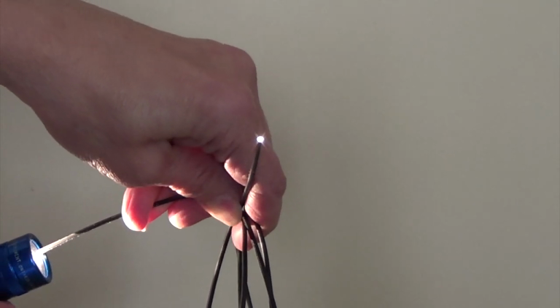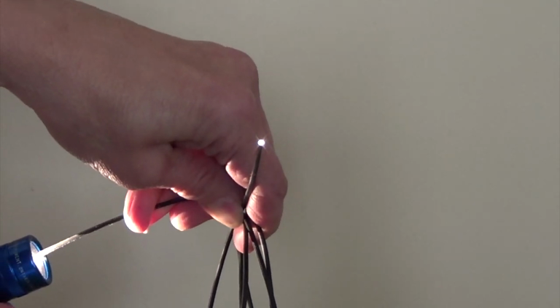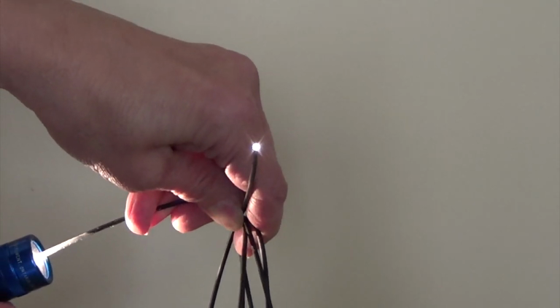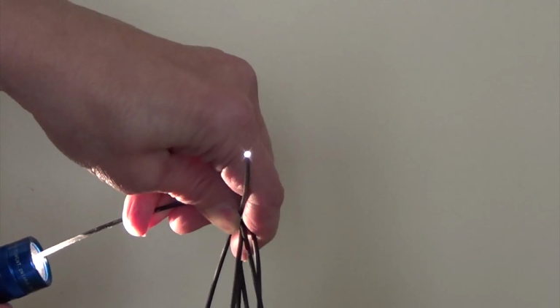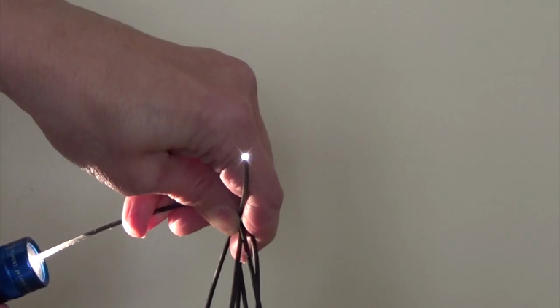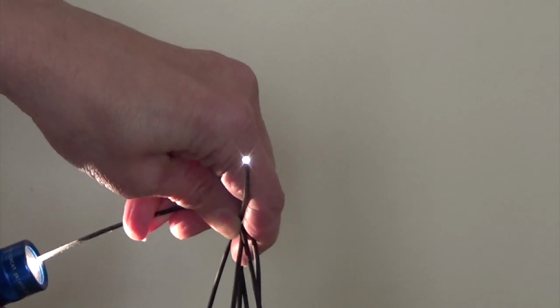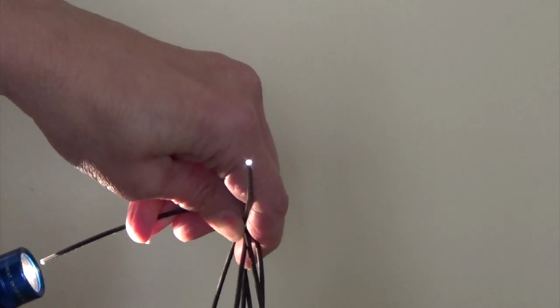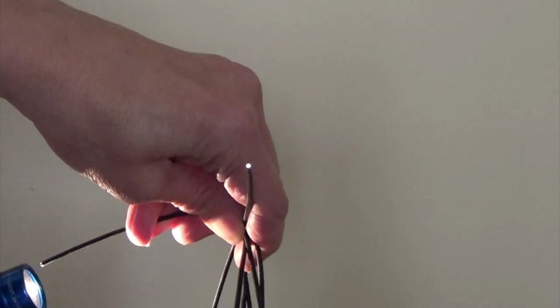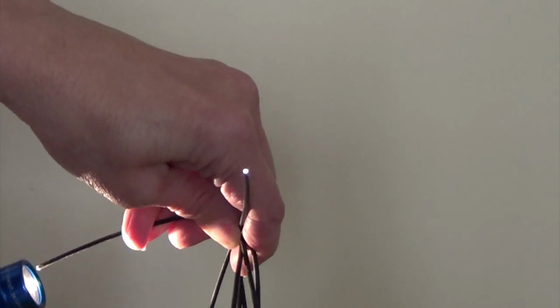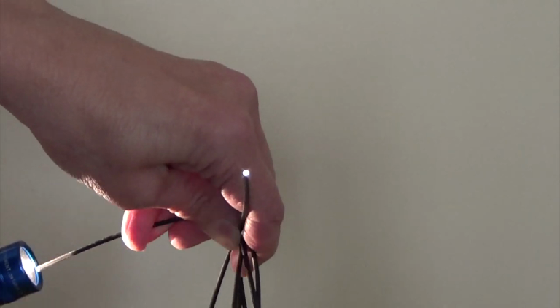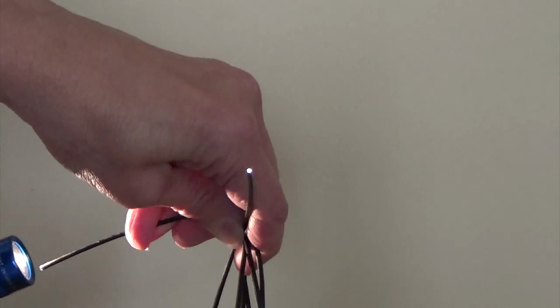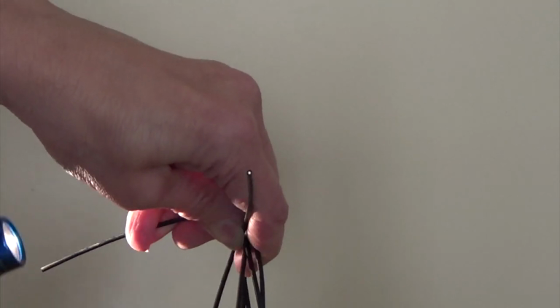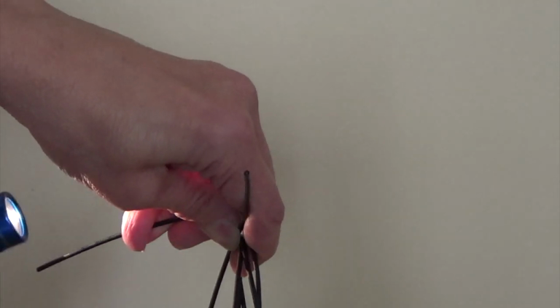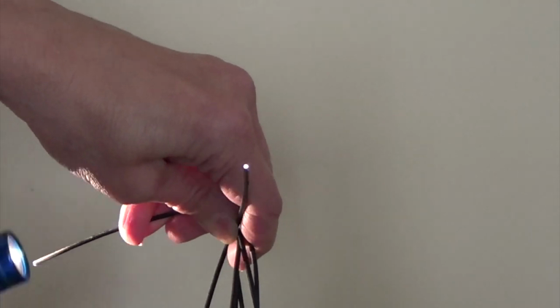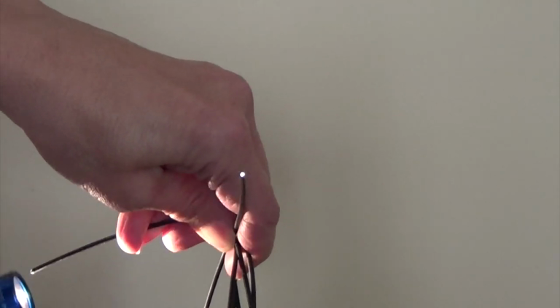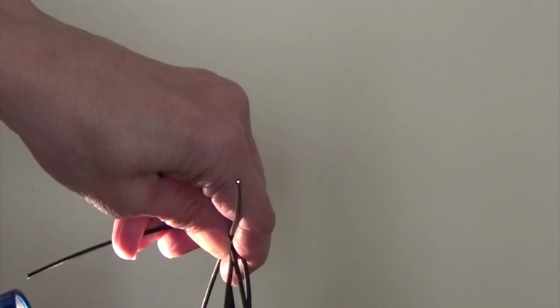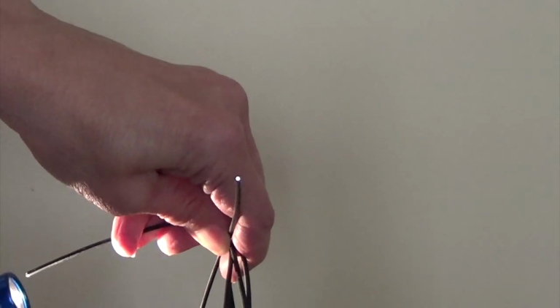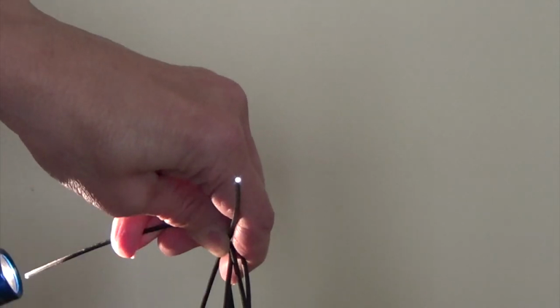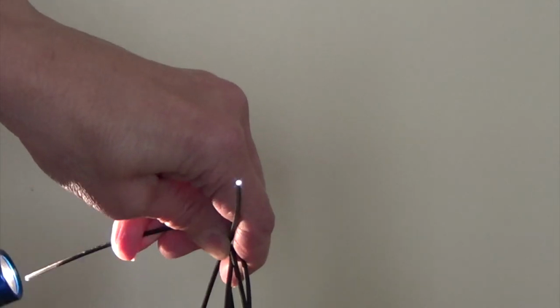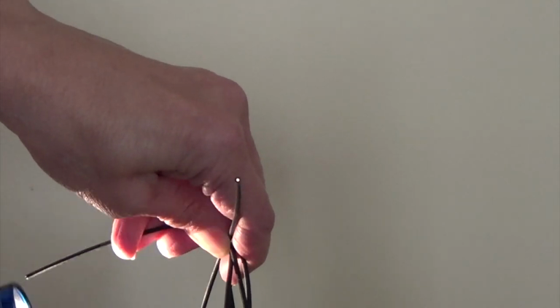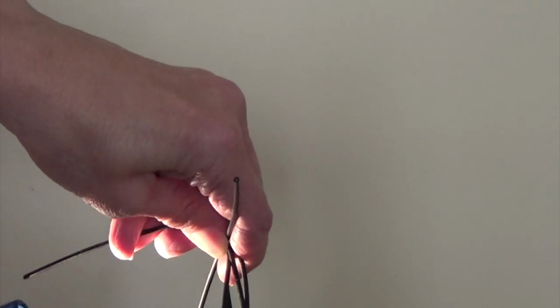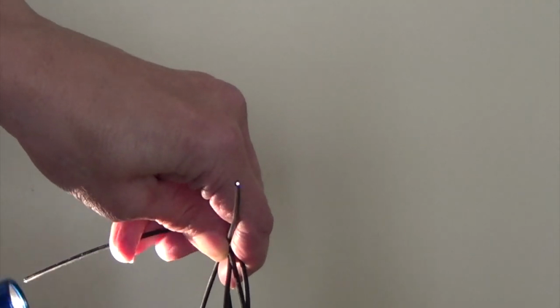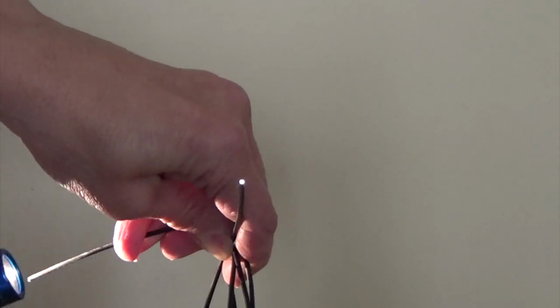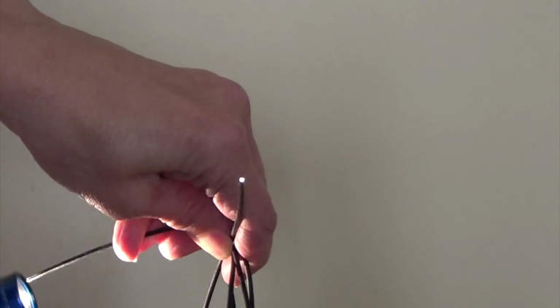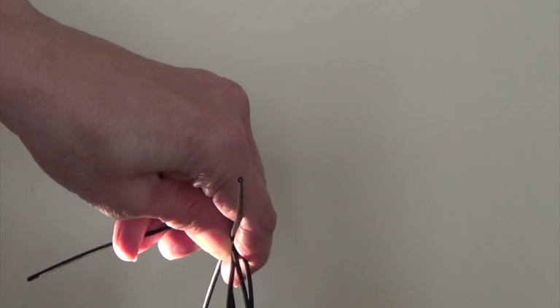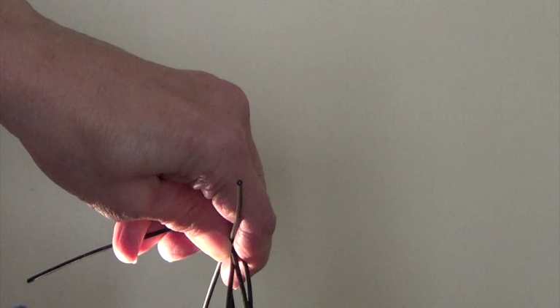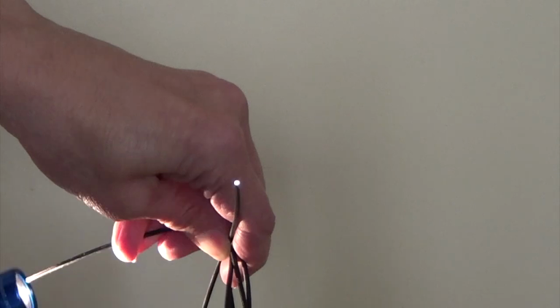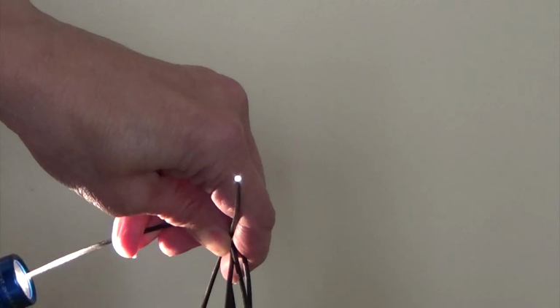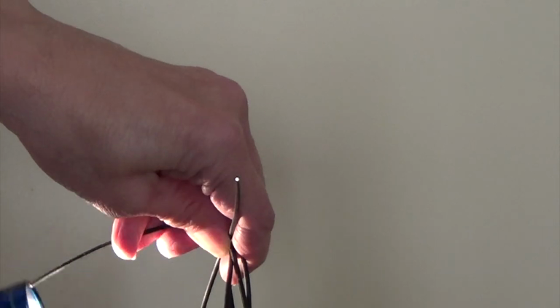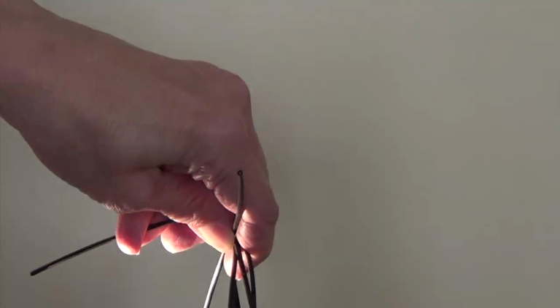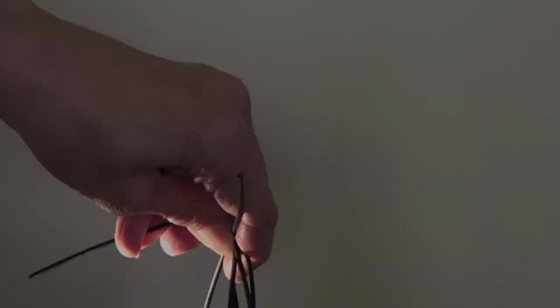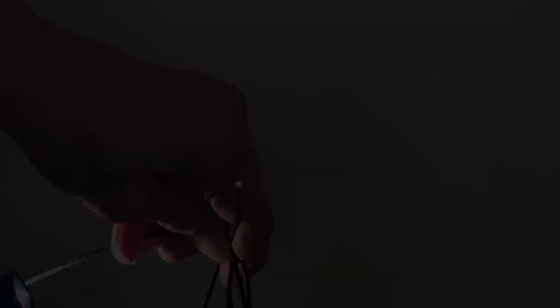Light can be trapped and guided by total internal reflection.